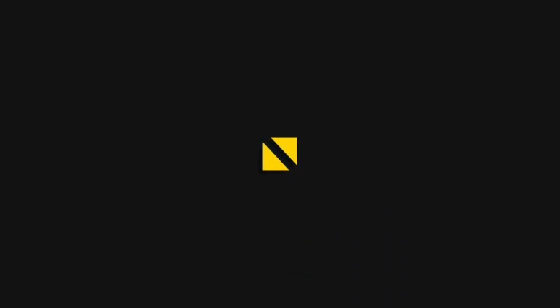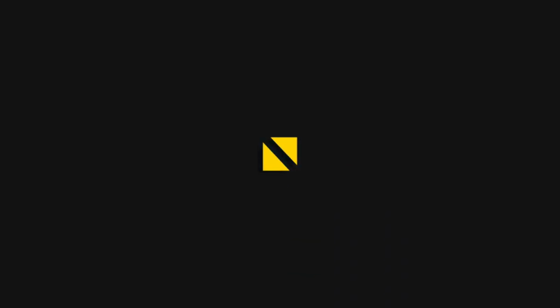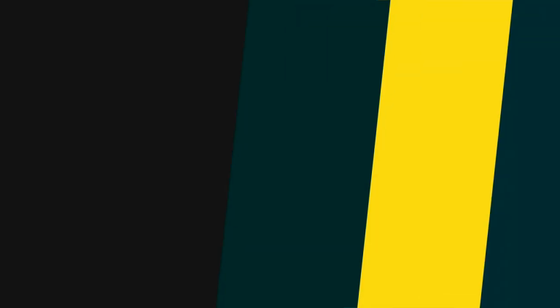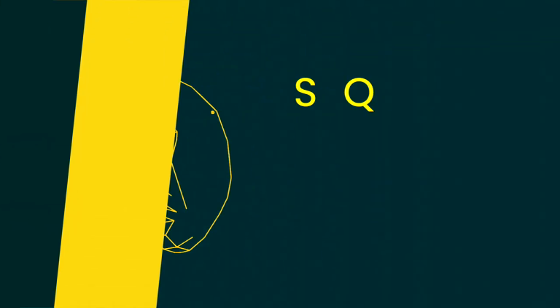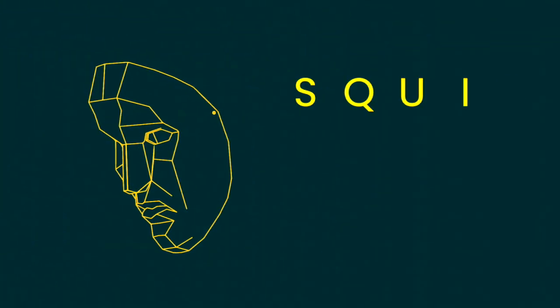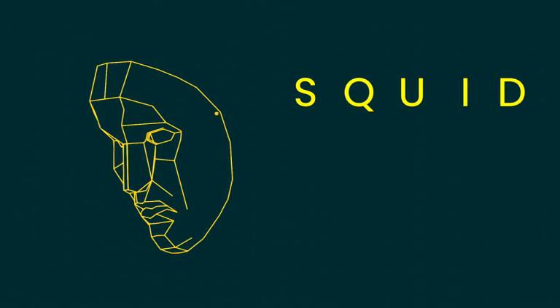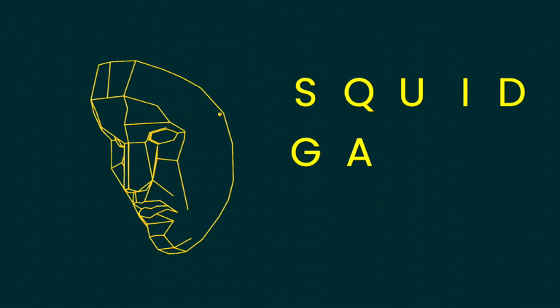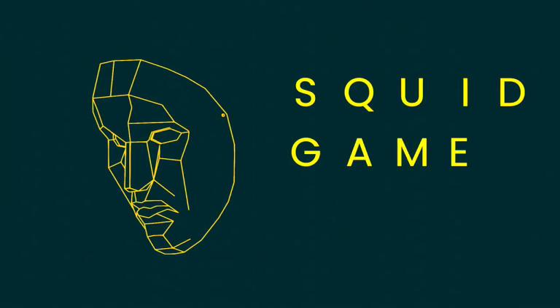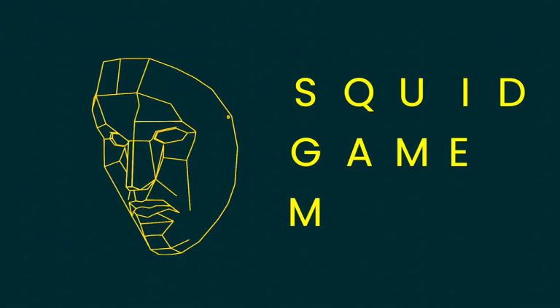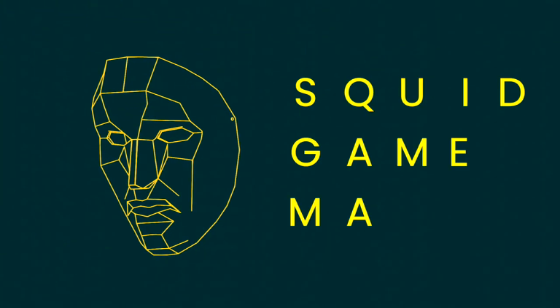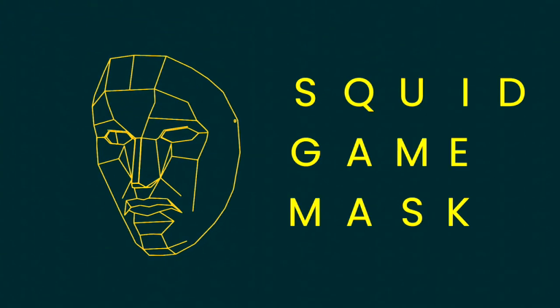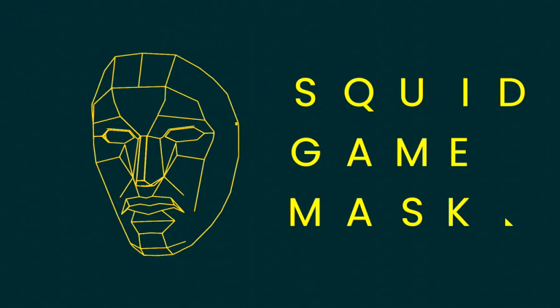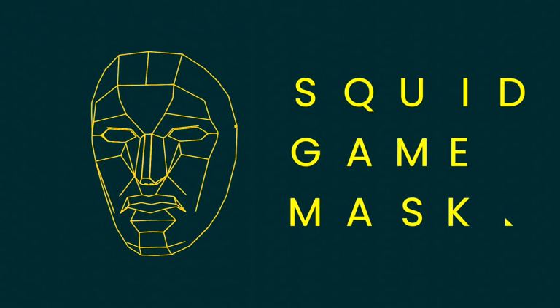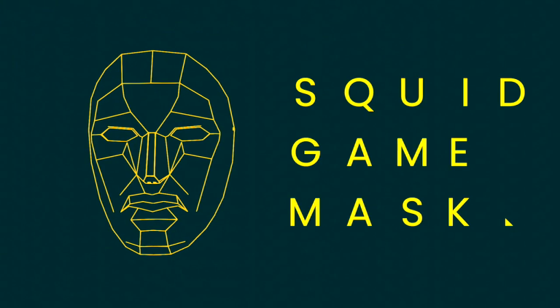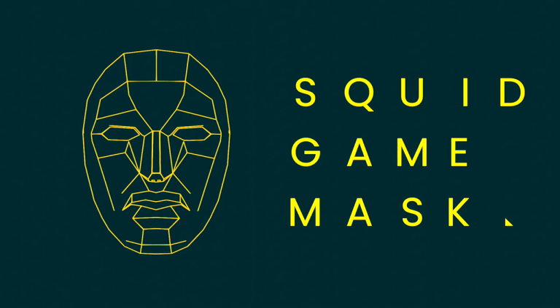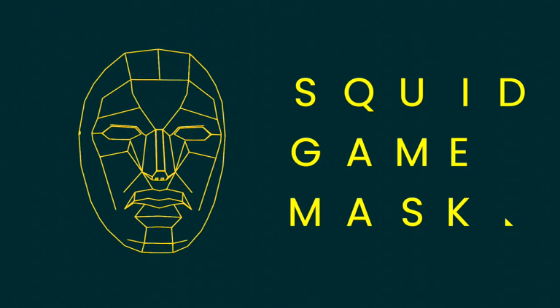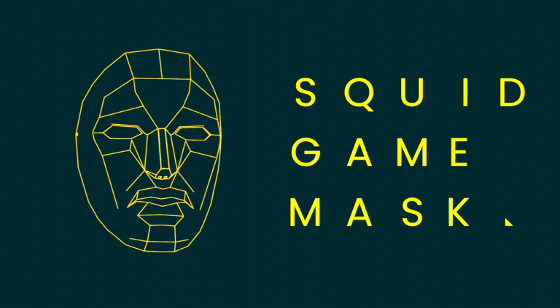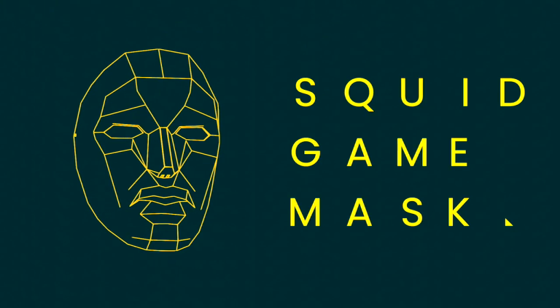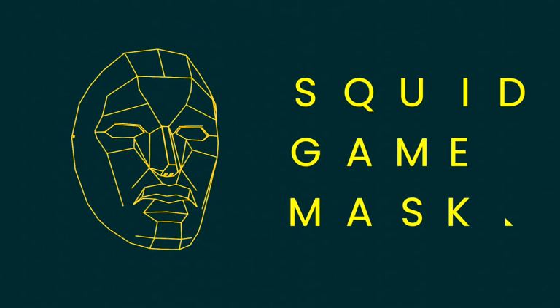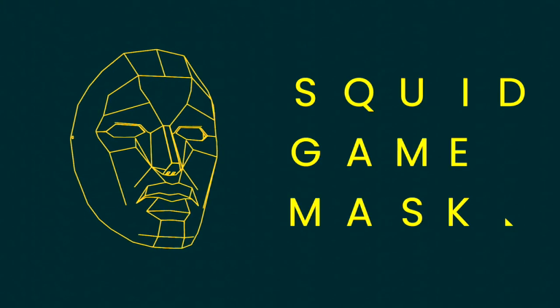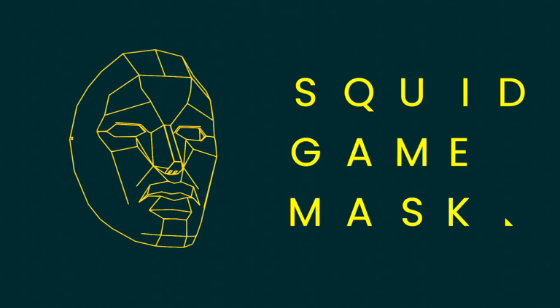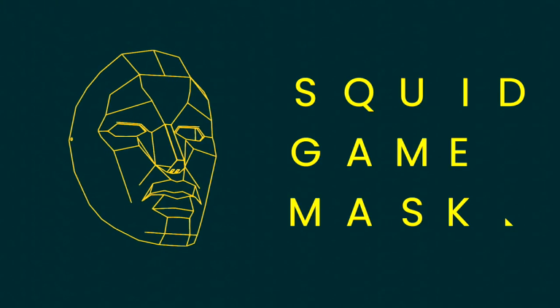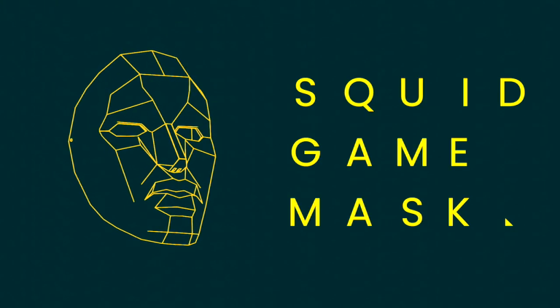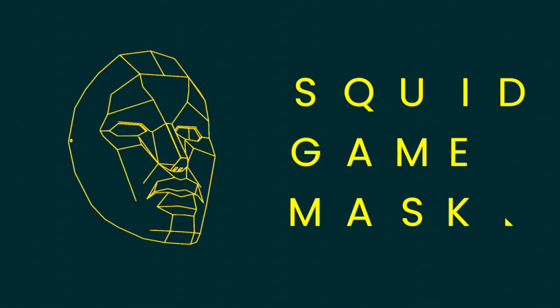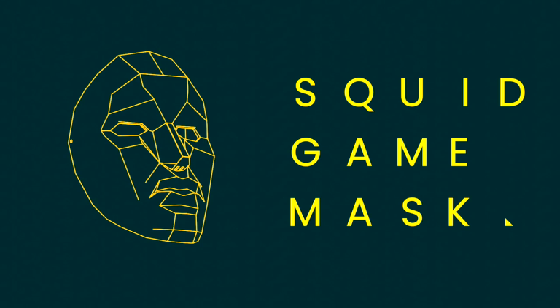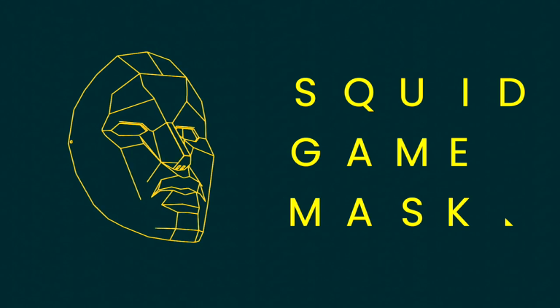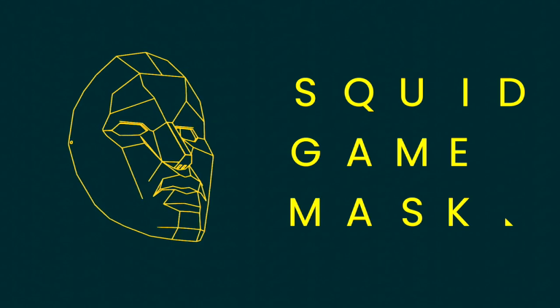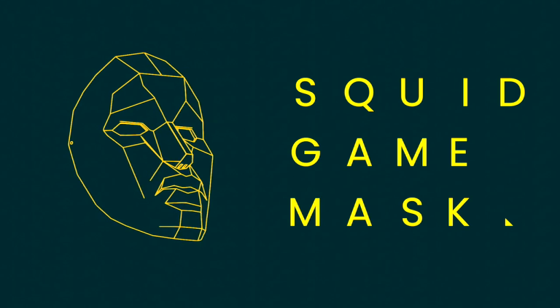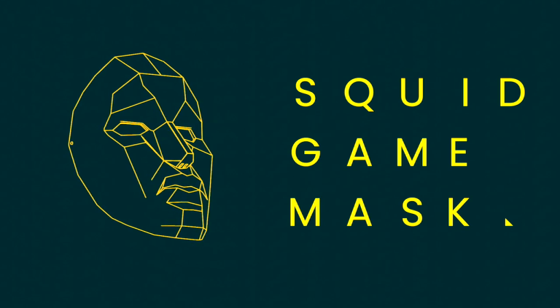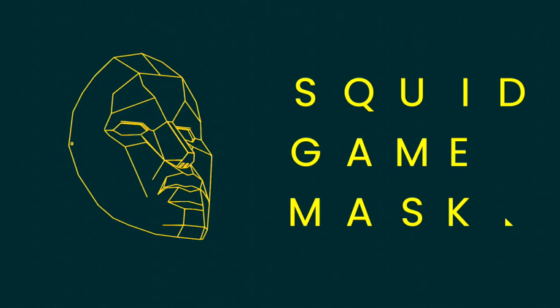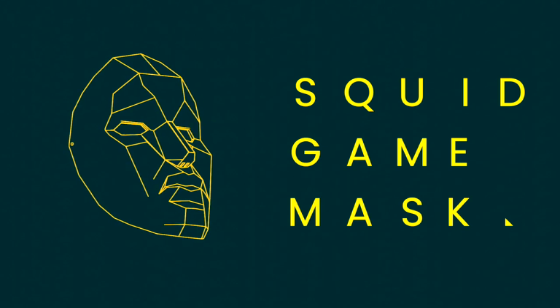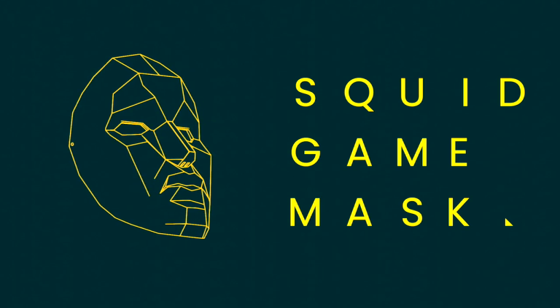Hi, my name is Norman and today we're going to build a Front Man's mask from the Netflix show Squid Game.